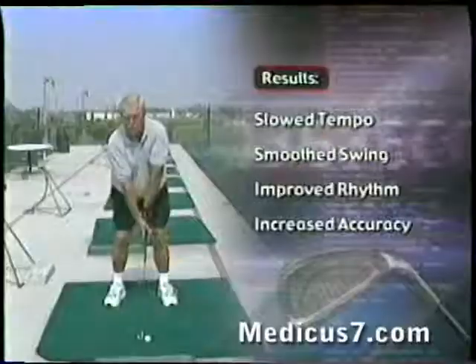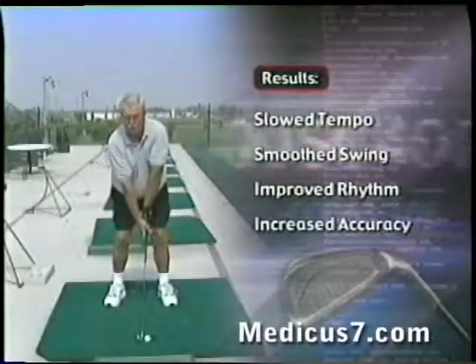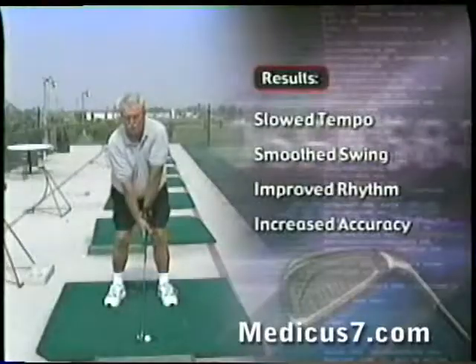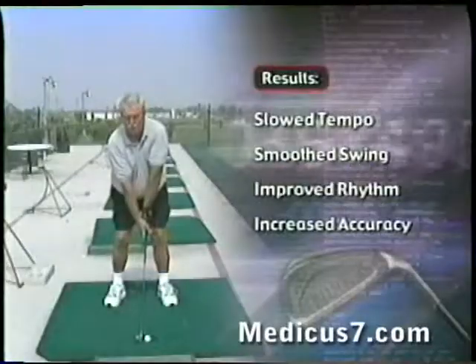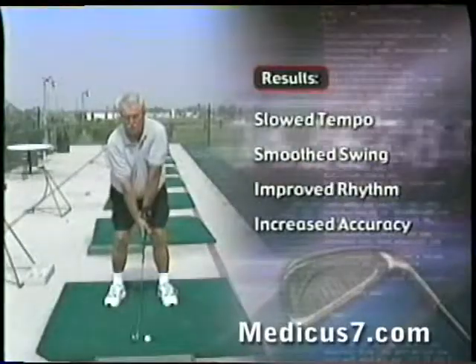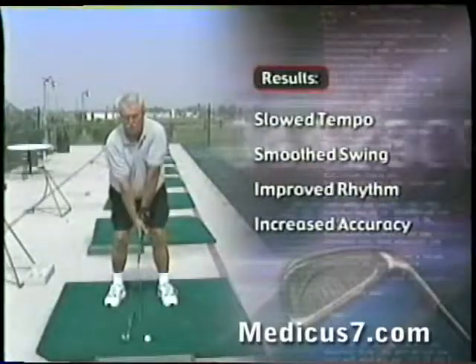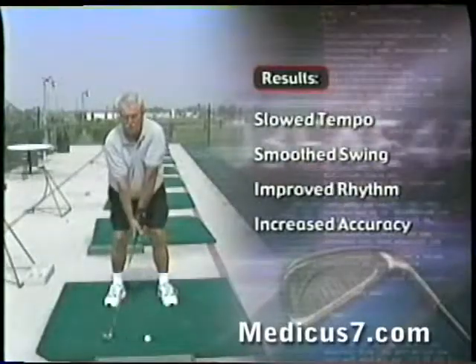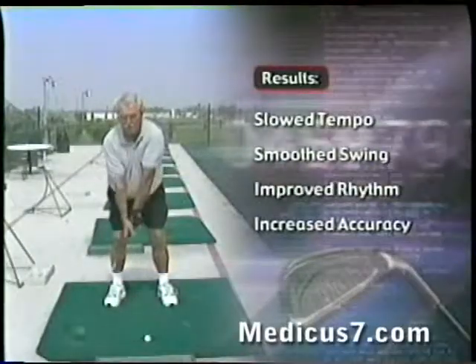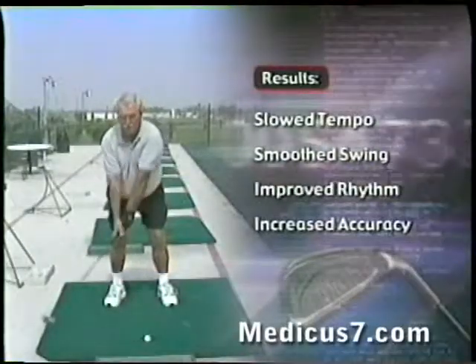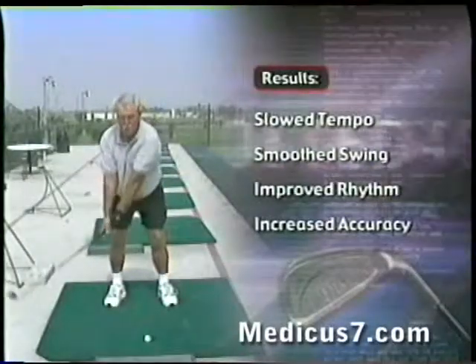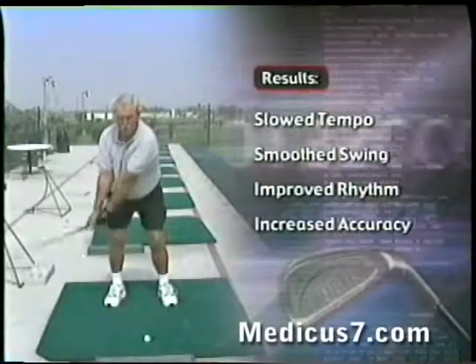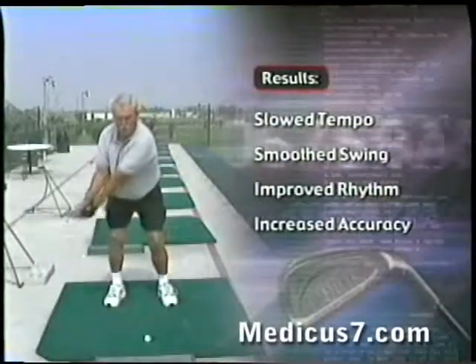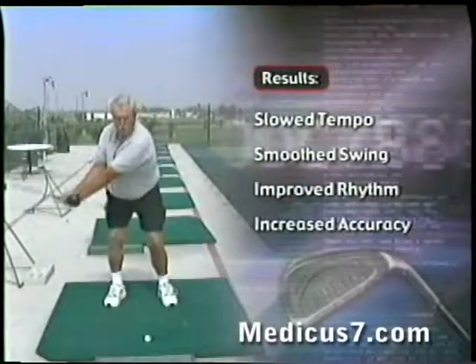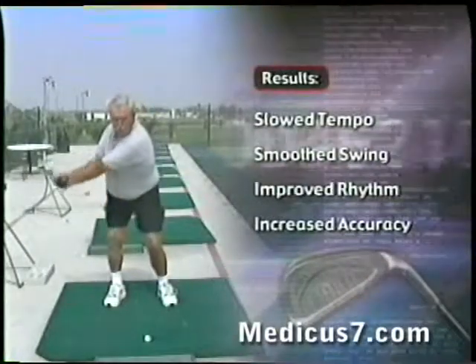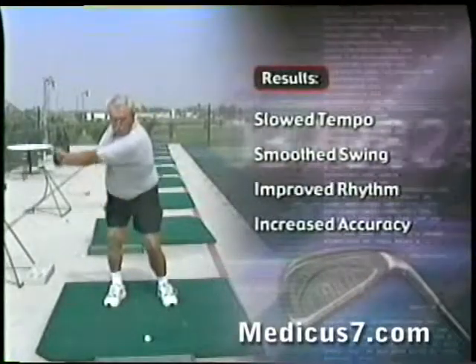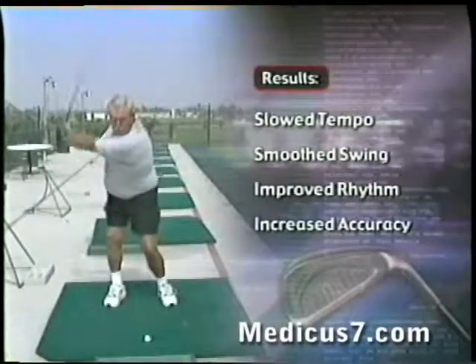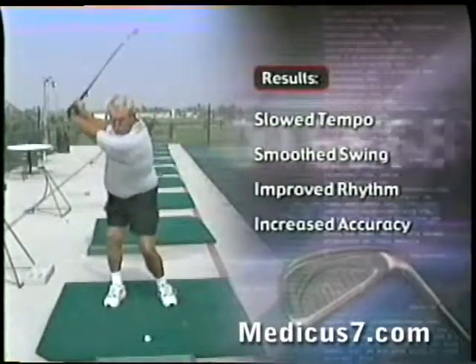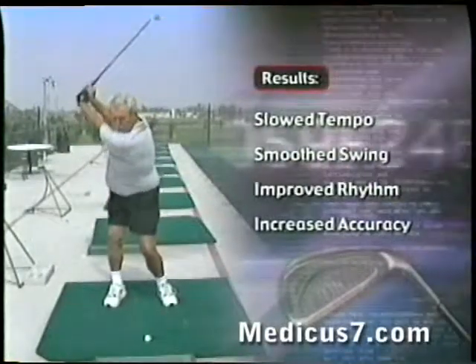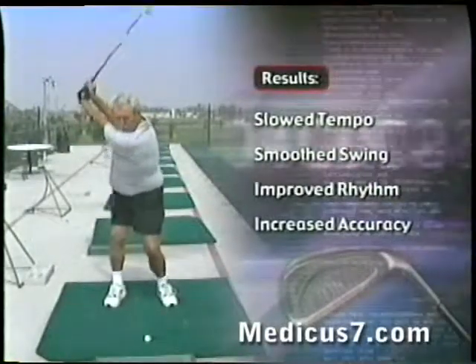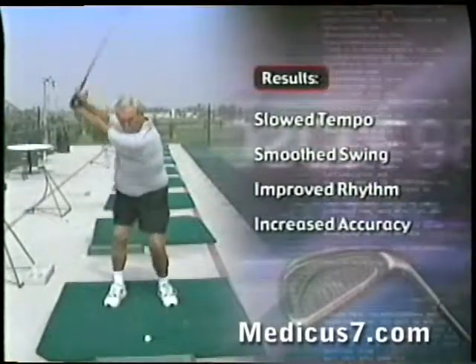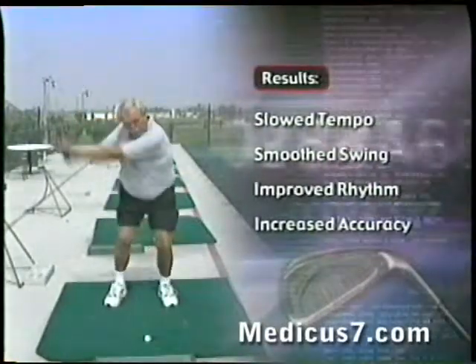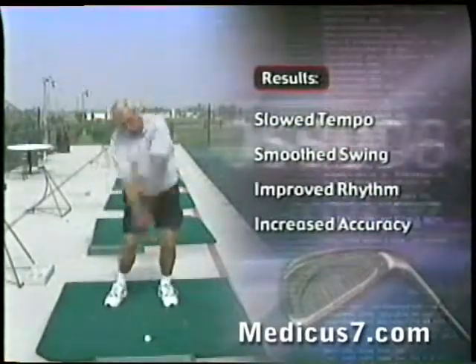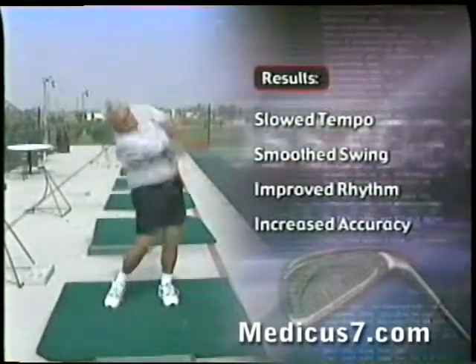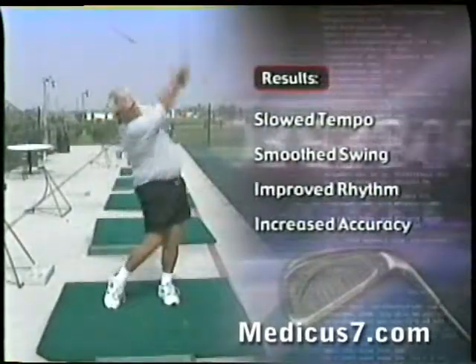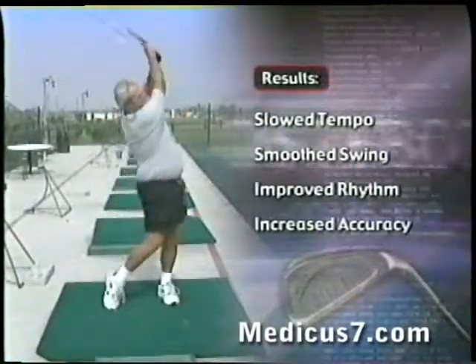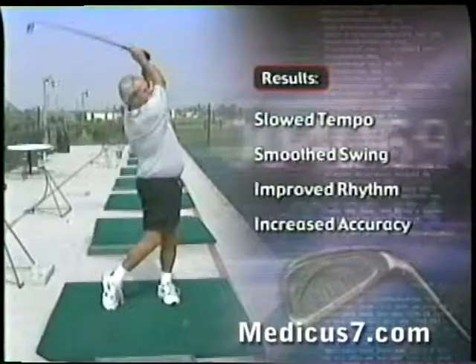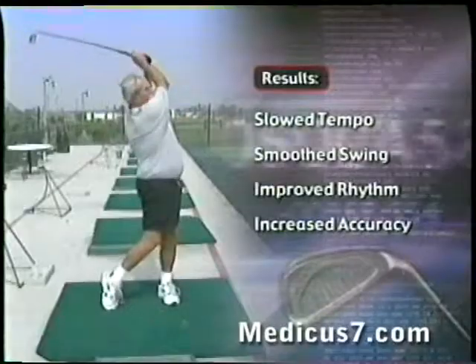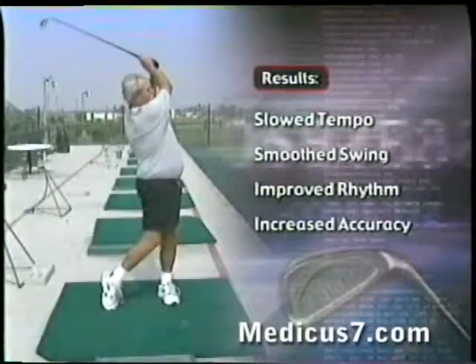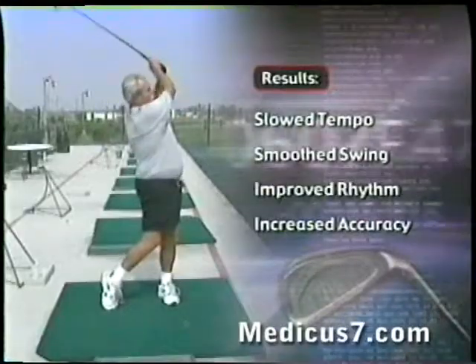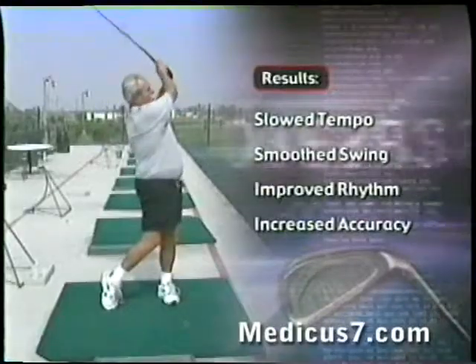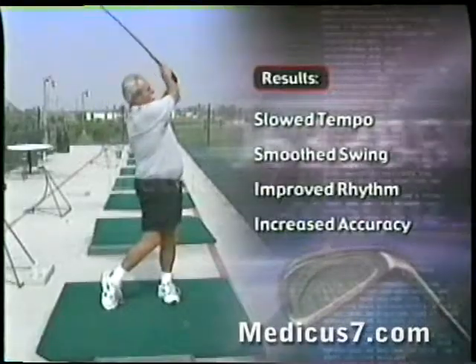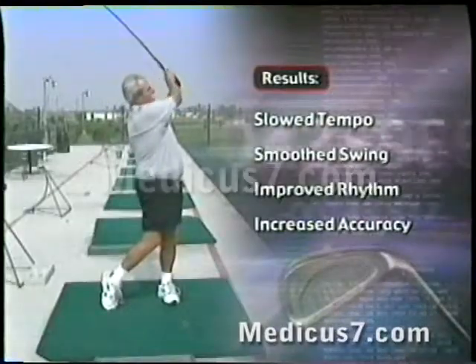The end result is my regular club went much straighter, was much smoother, and the tempo was much, much better.